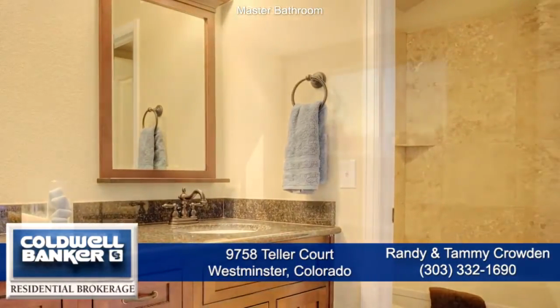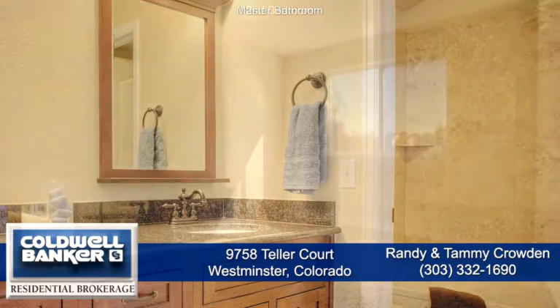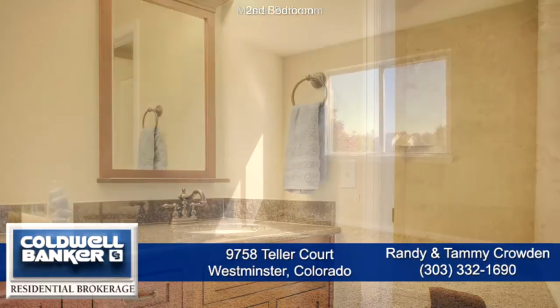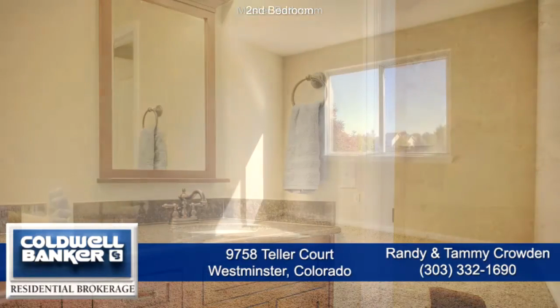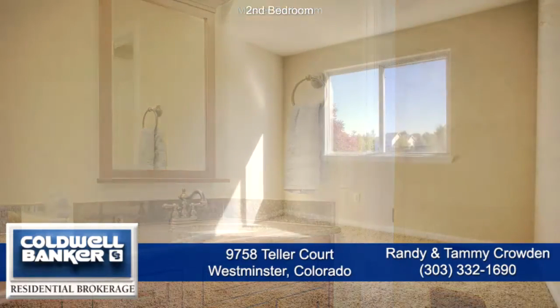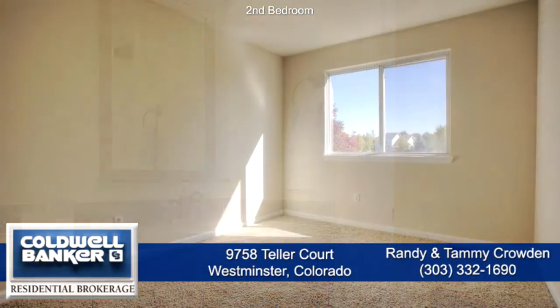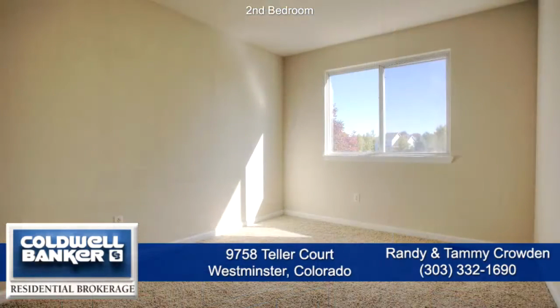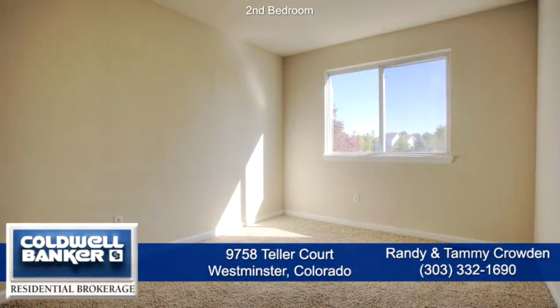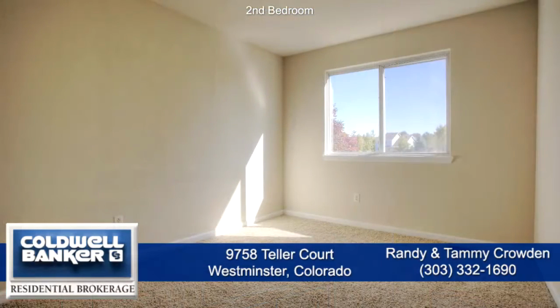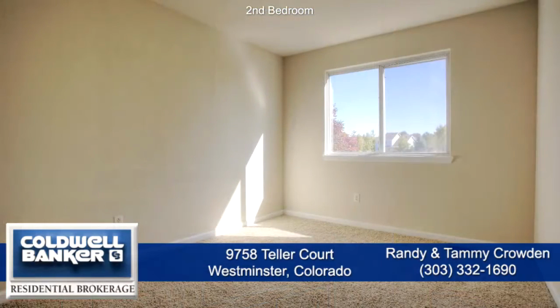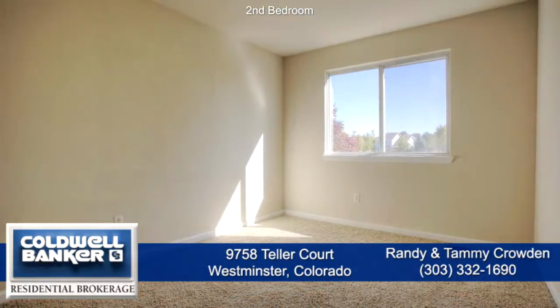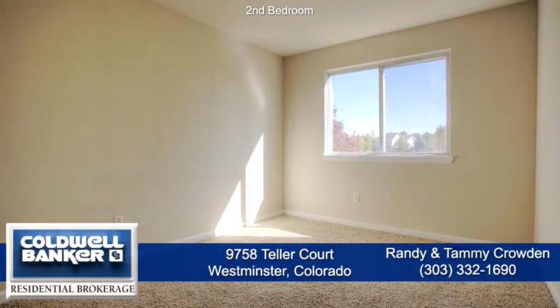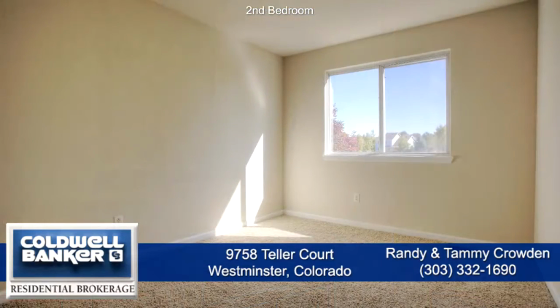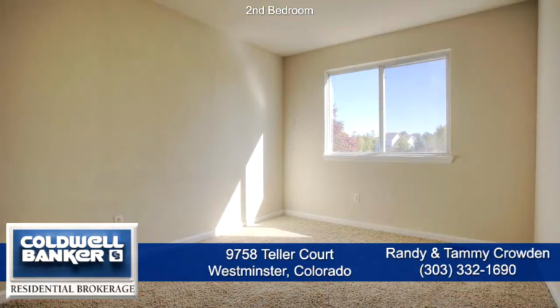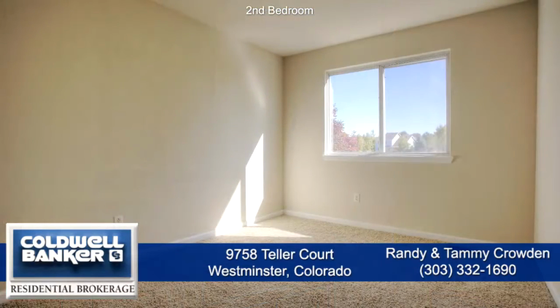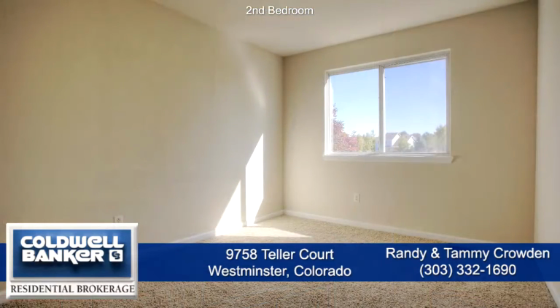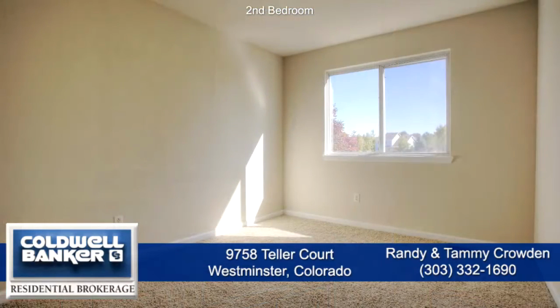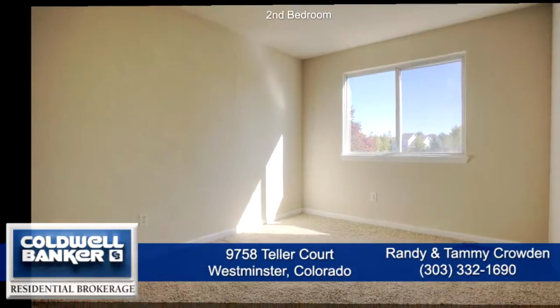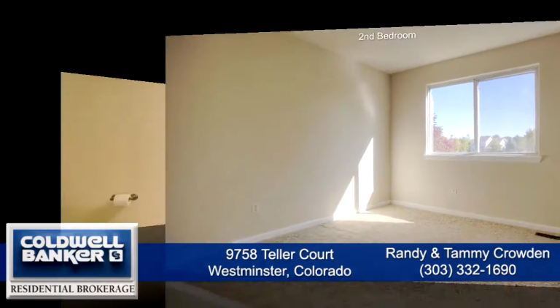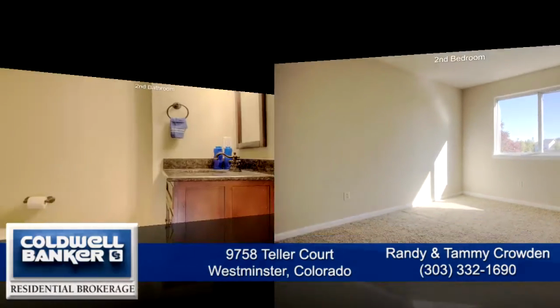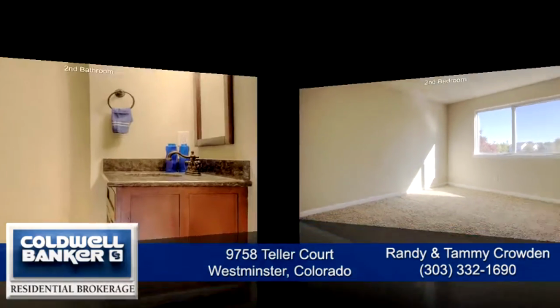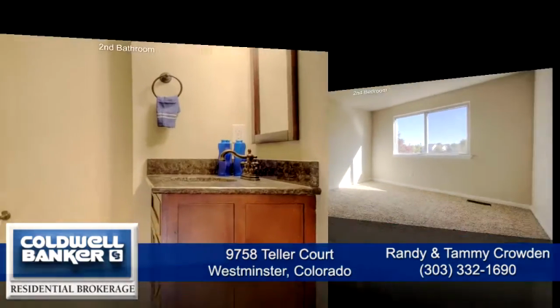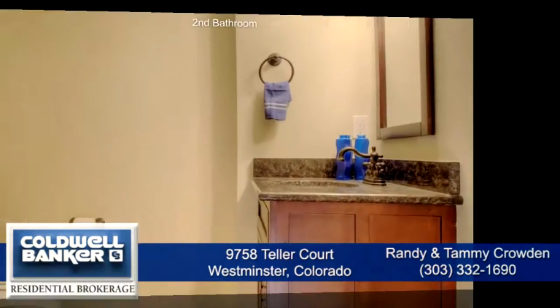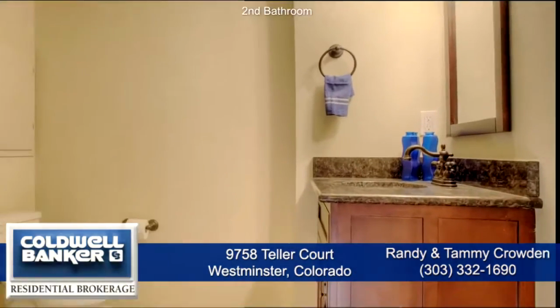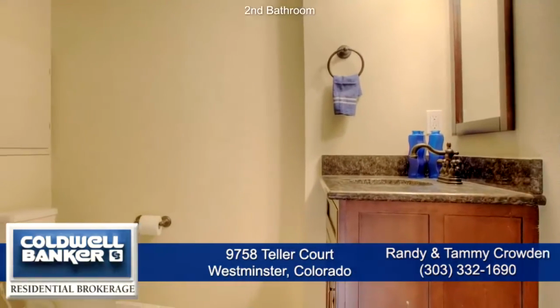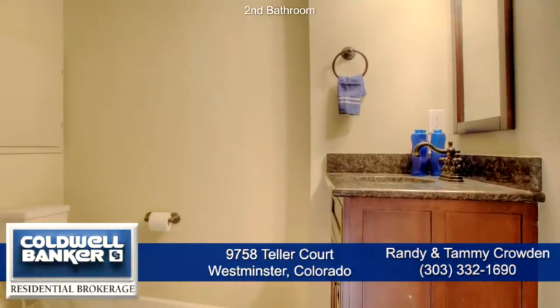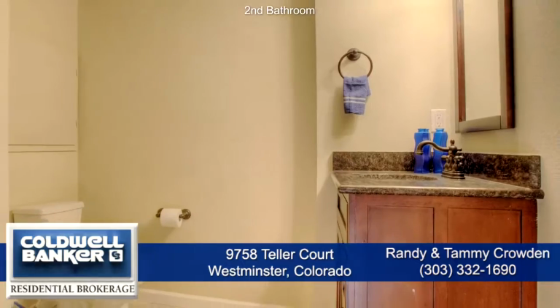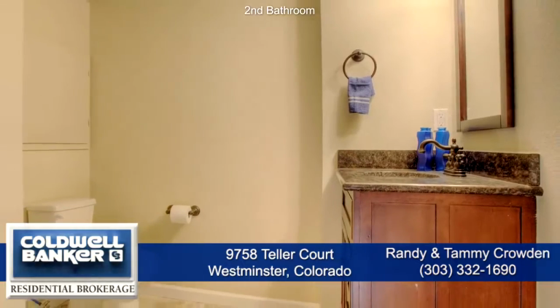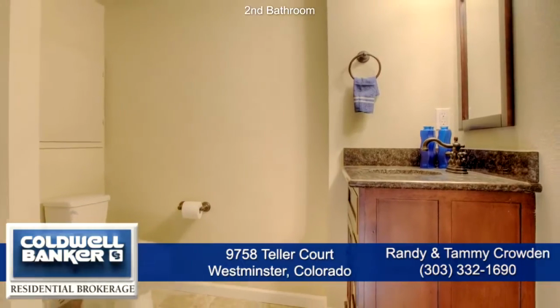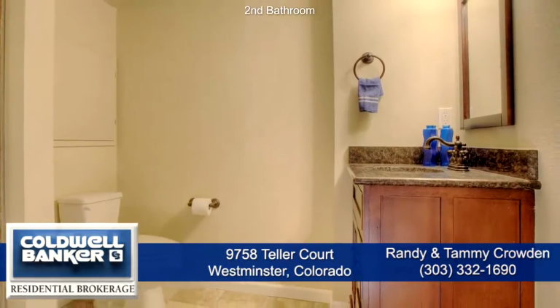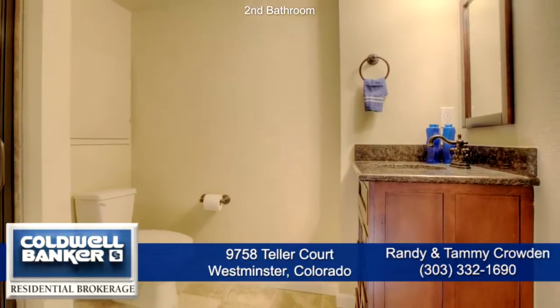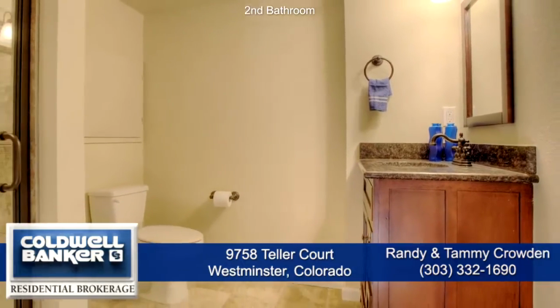The three other bedrooms are also quite large. The second bath features travertine tile throughout.